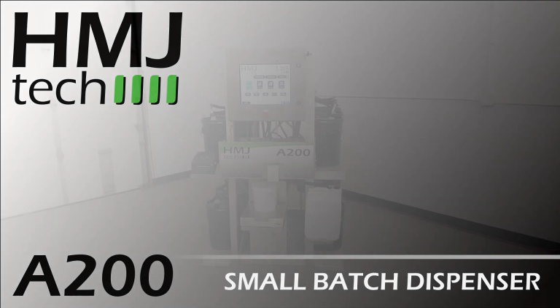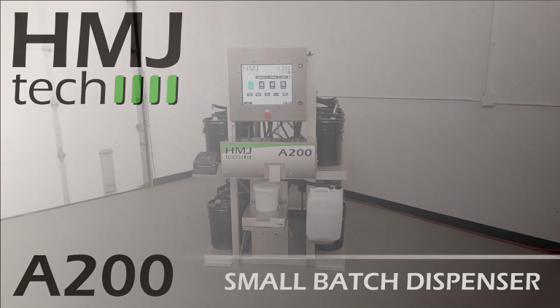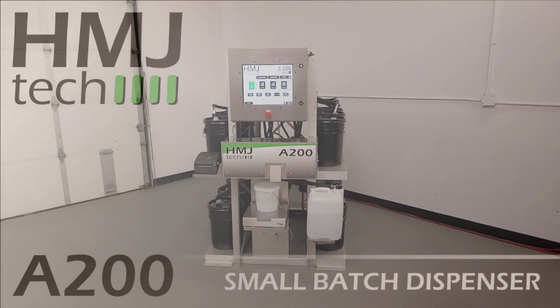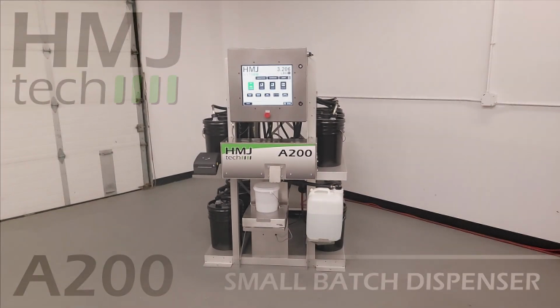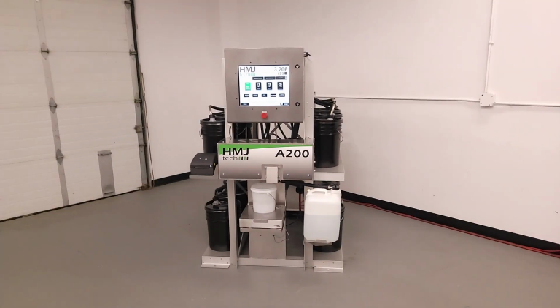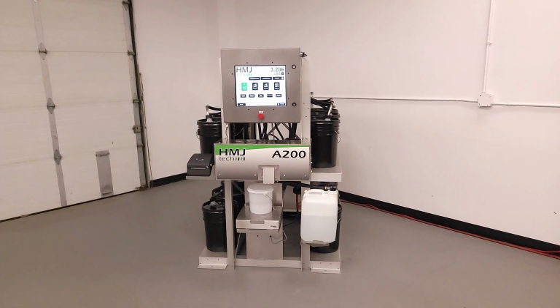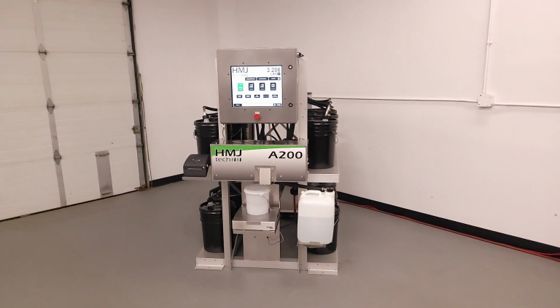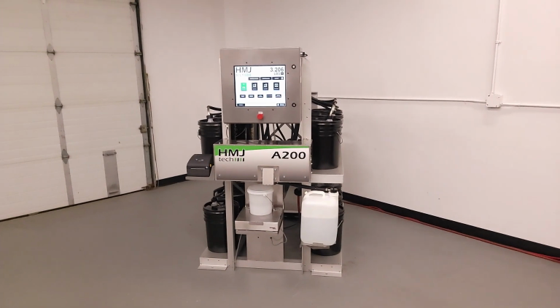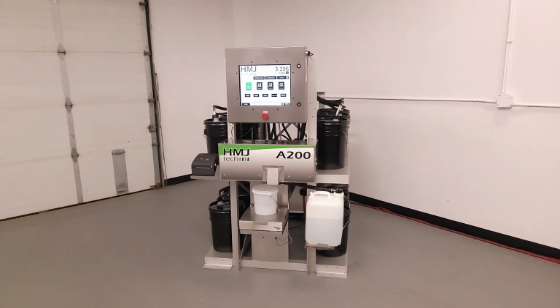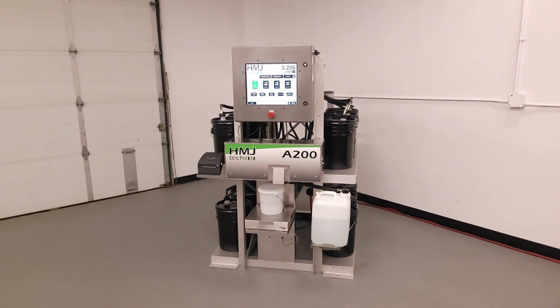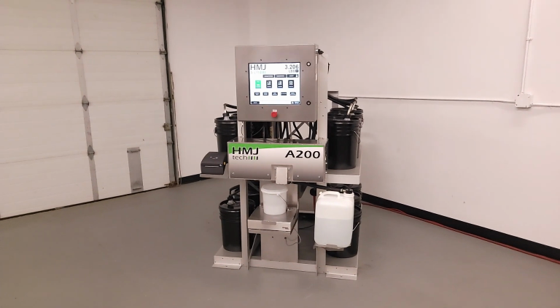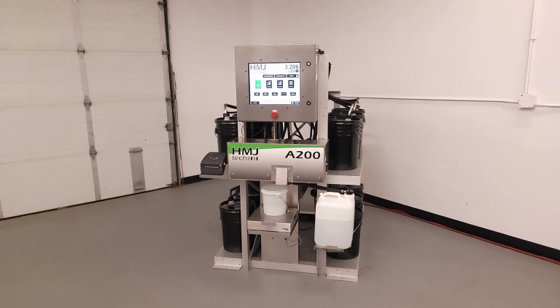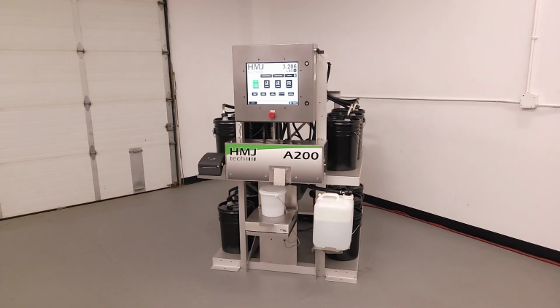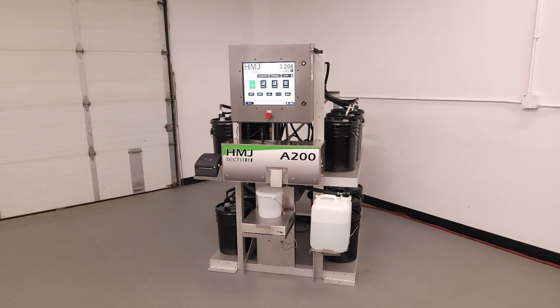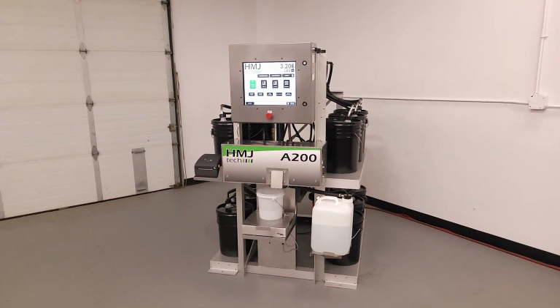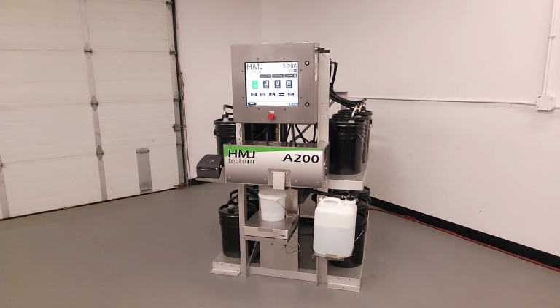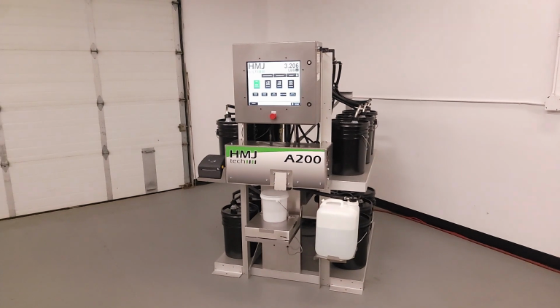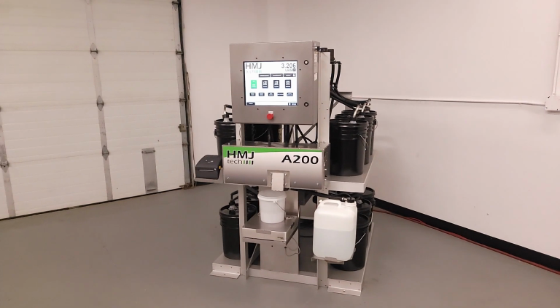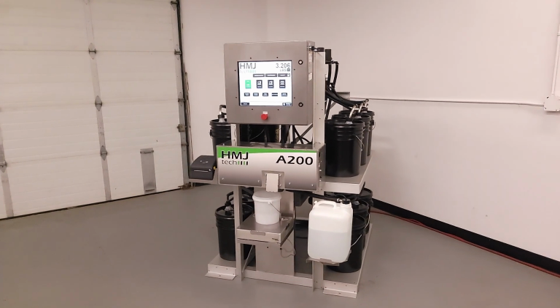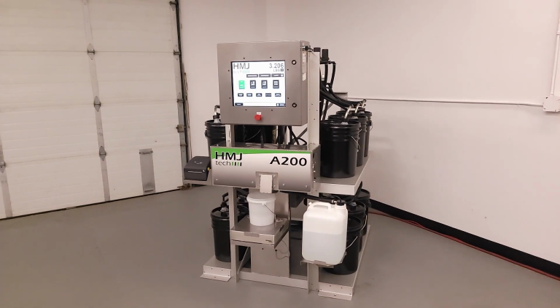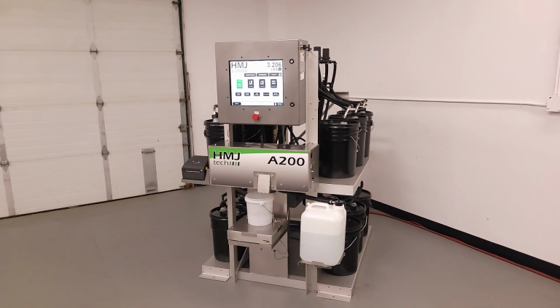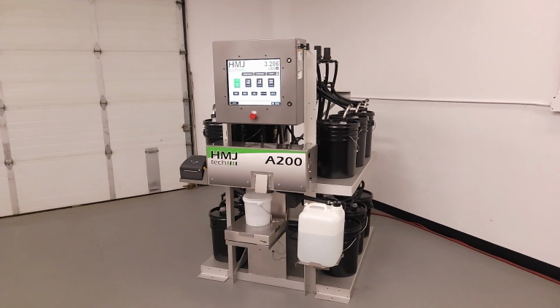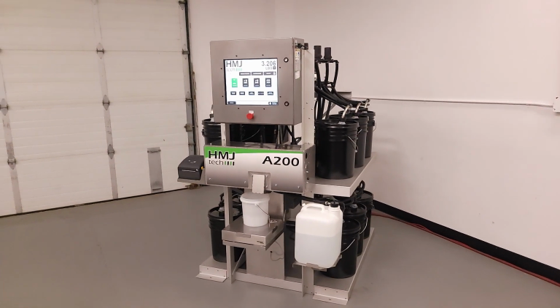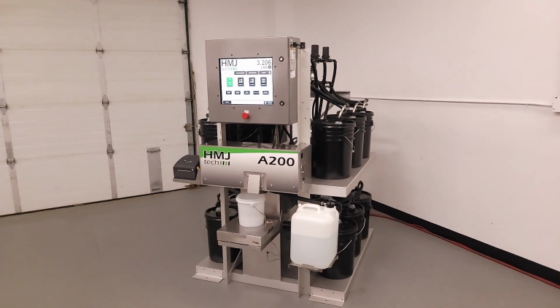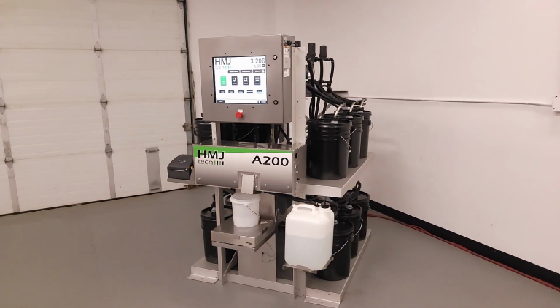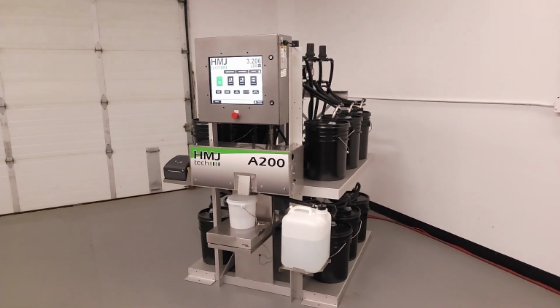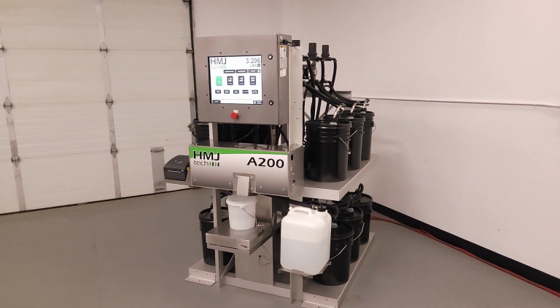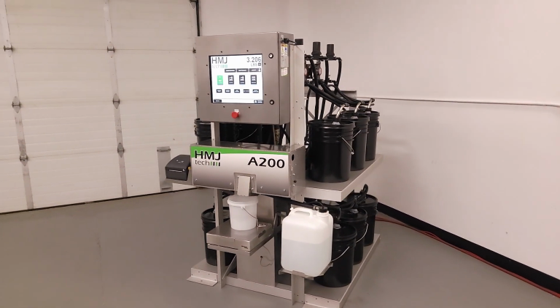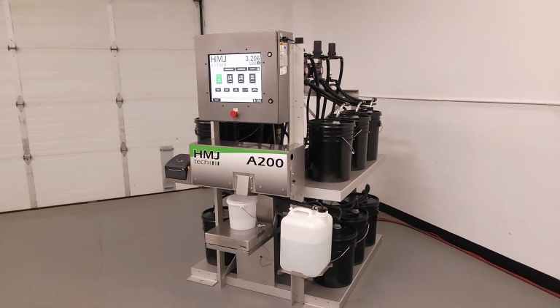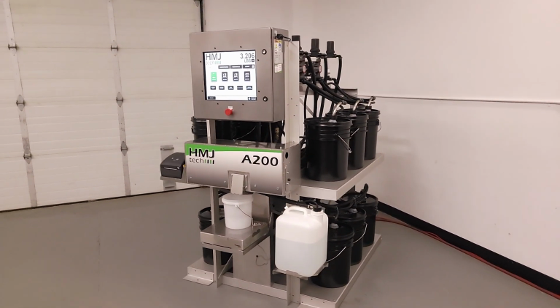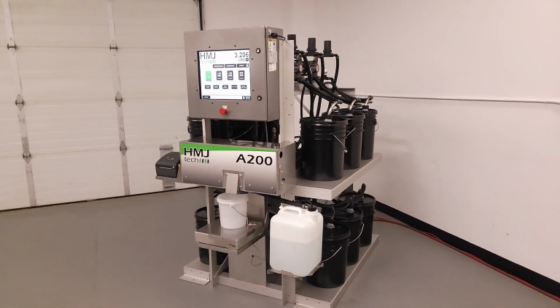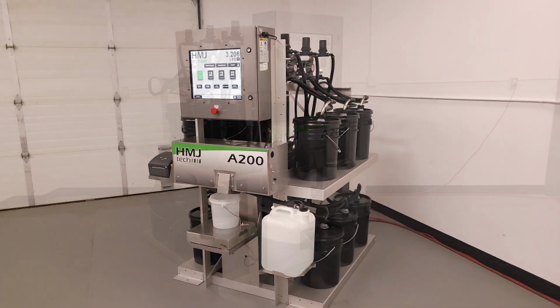HMJ Tech's A200 is a compact gravimetric dispenser for batching ink, paint, and many other processed liquids.